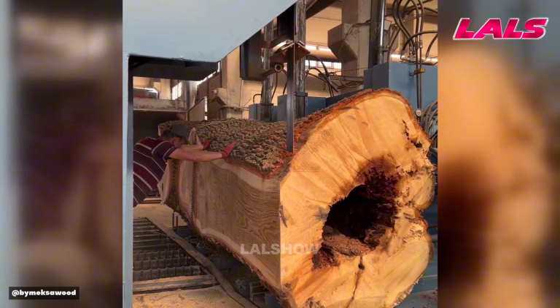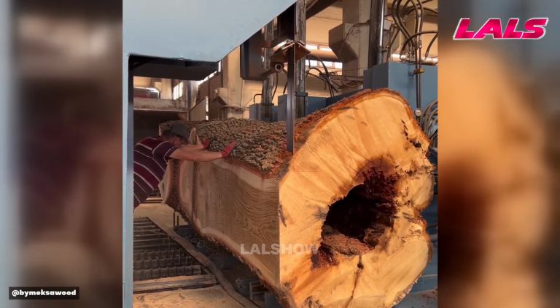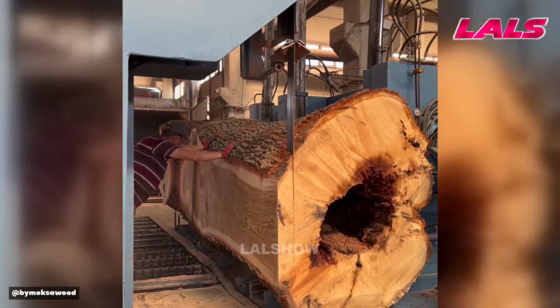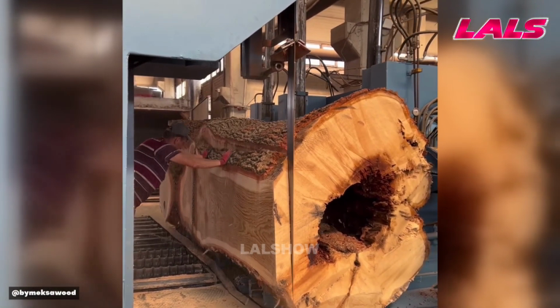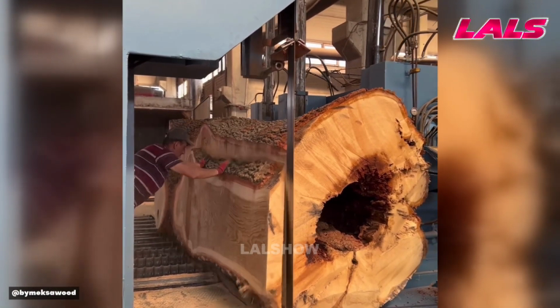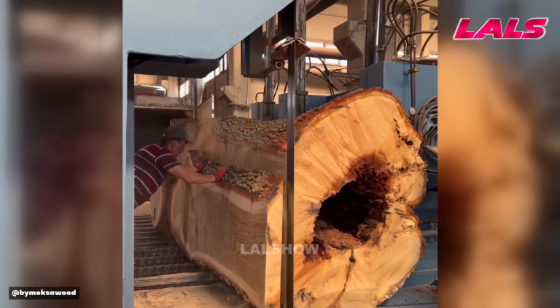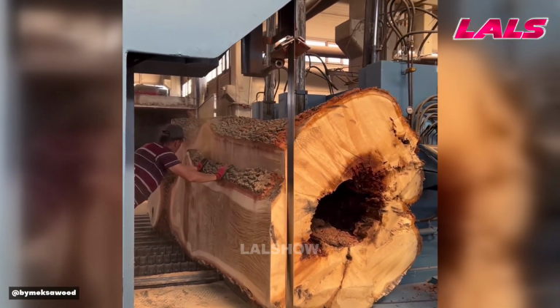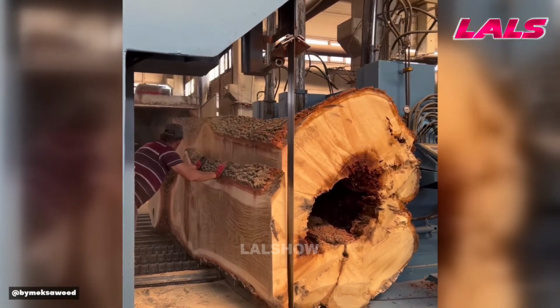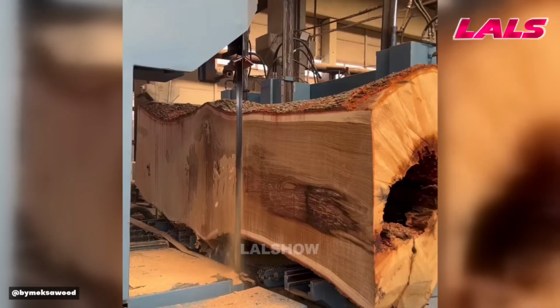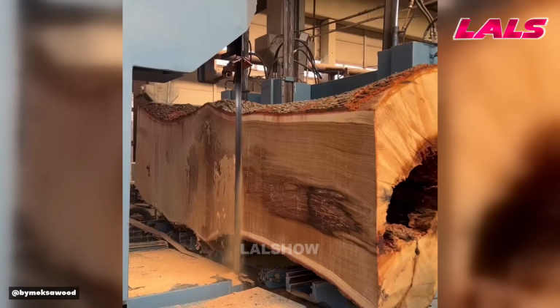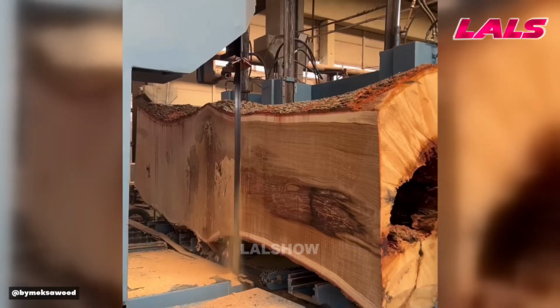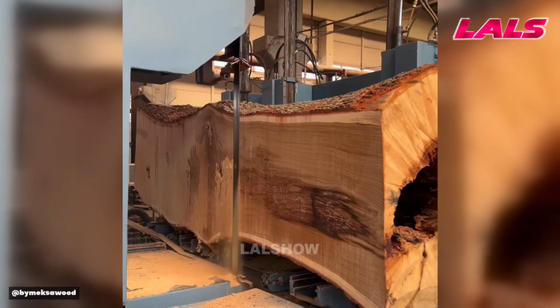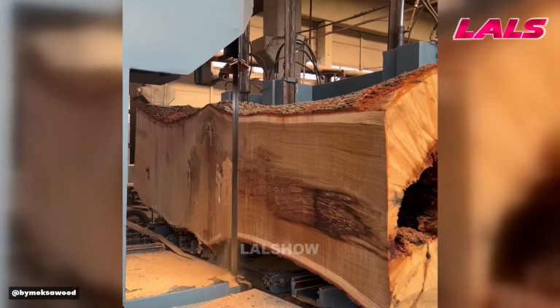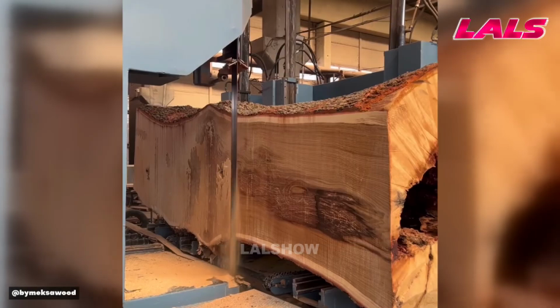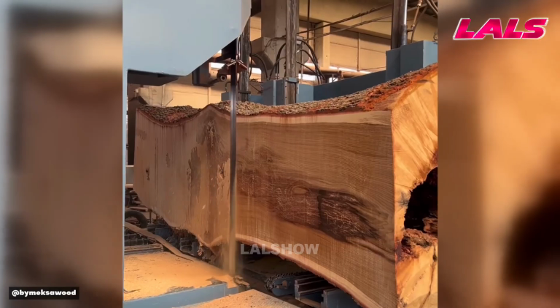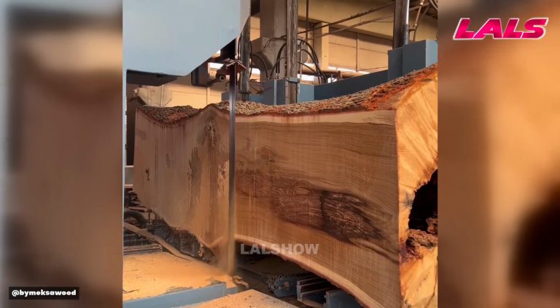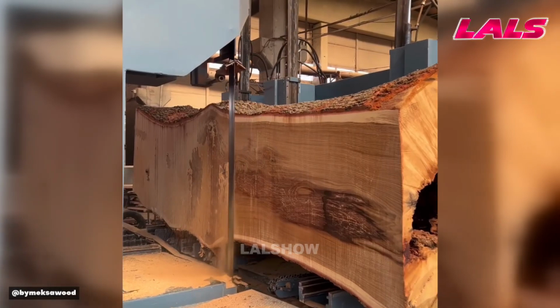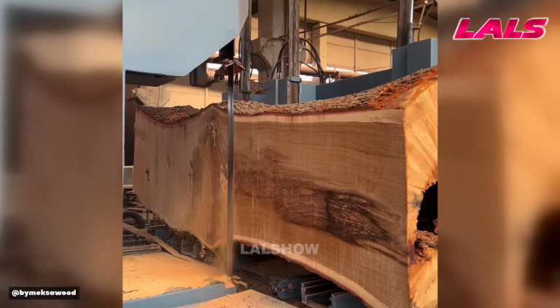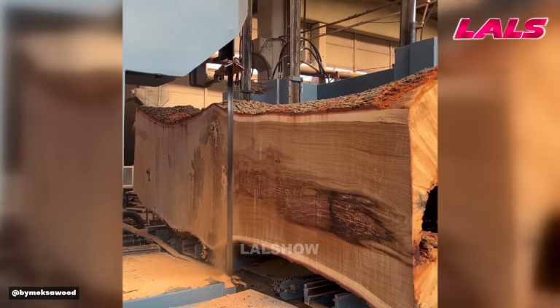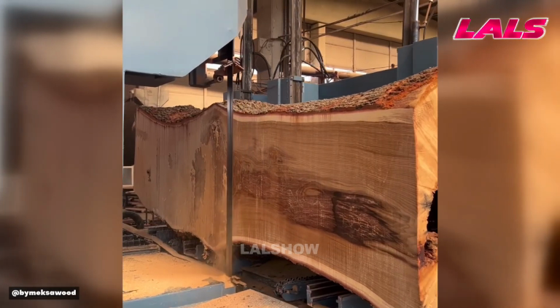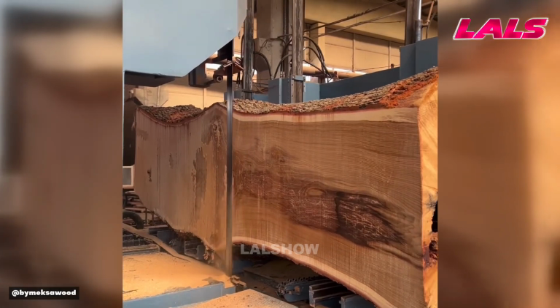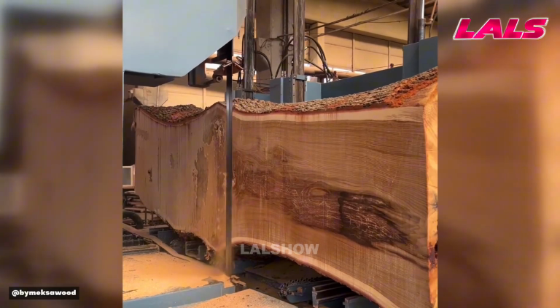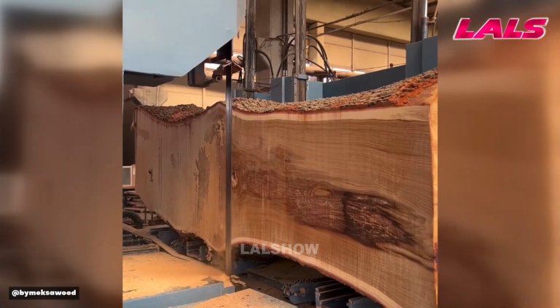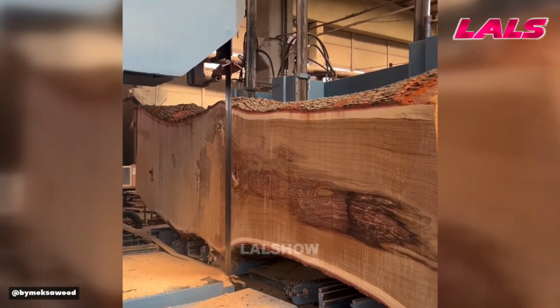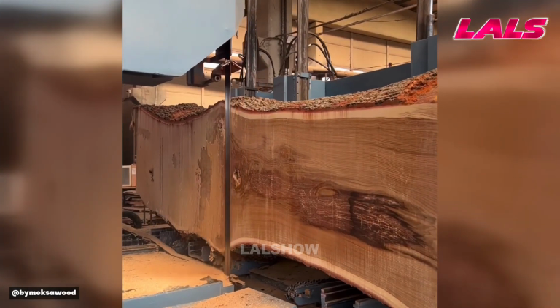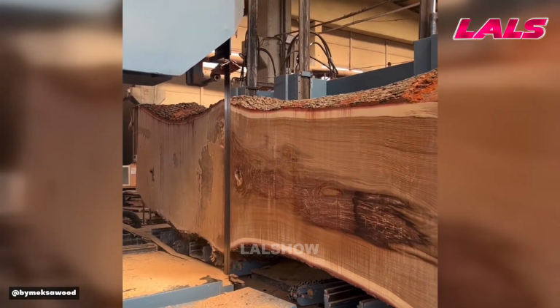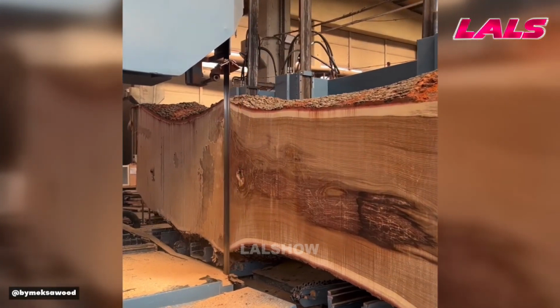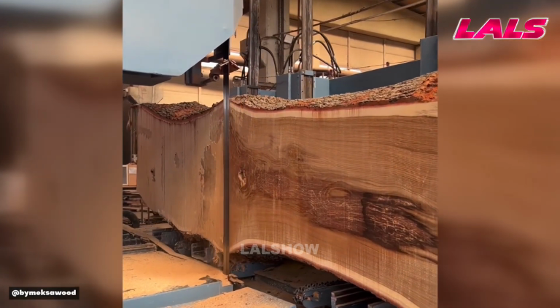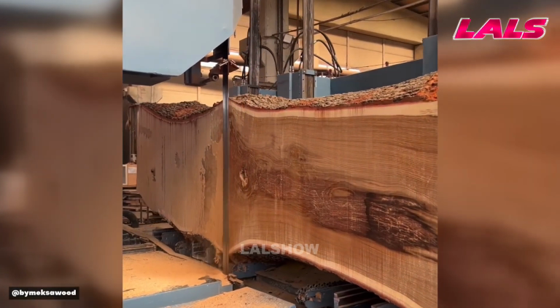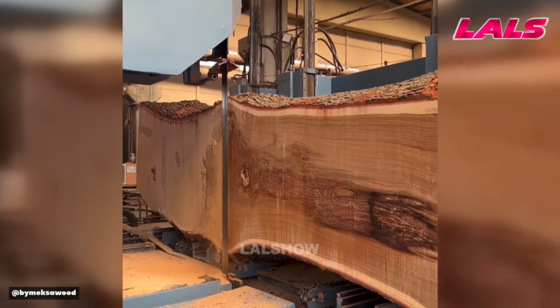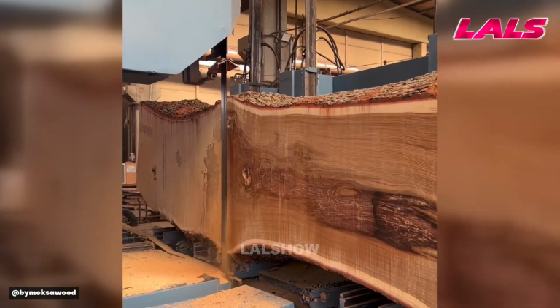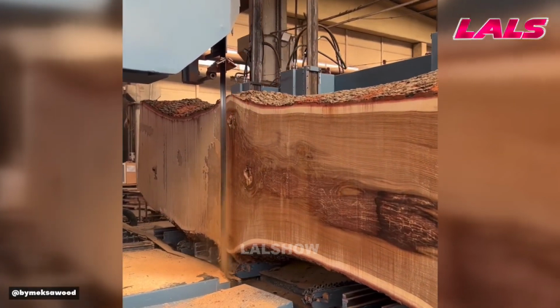A large bandsaw slices massive logs with precision, preparing them for further wood processing.